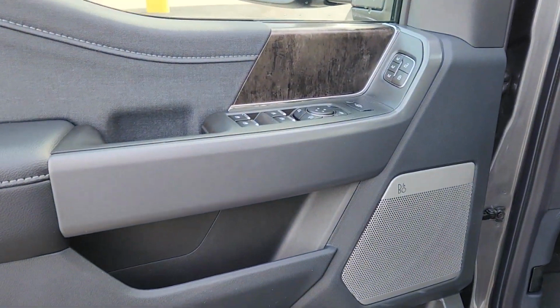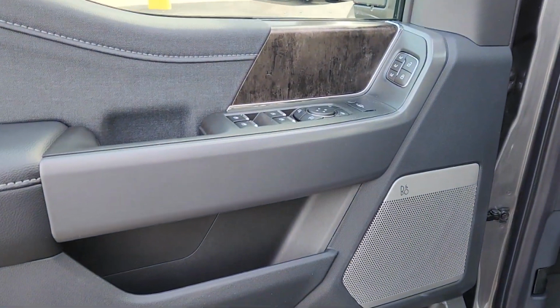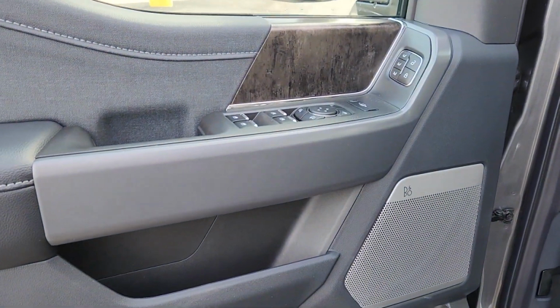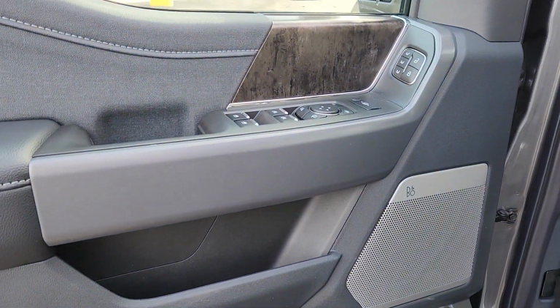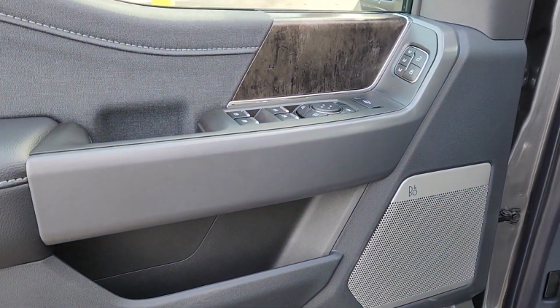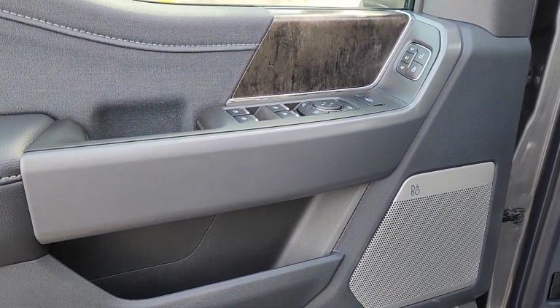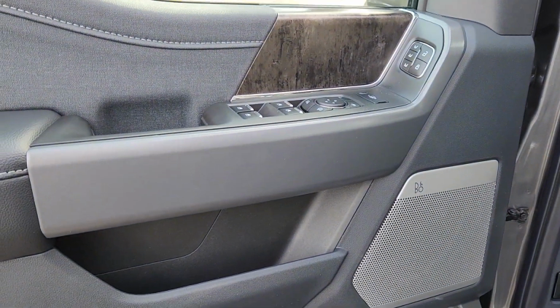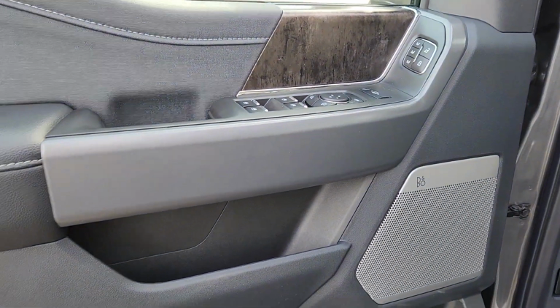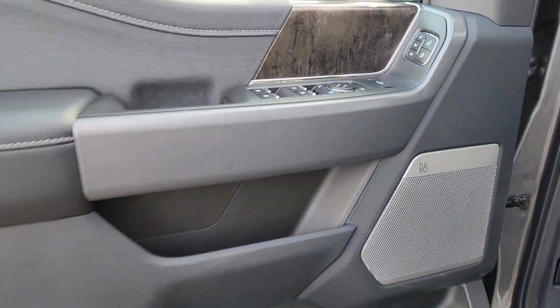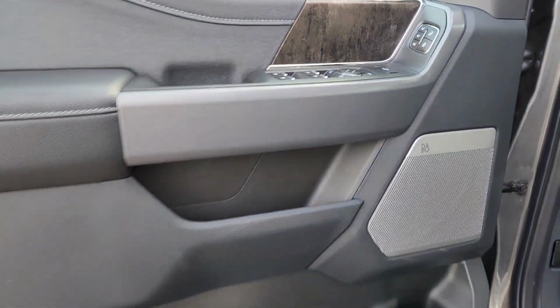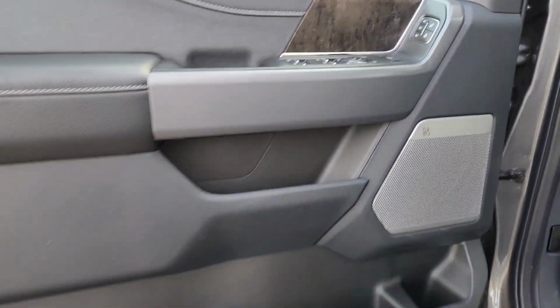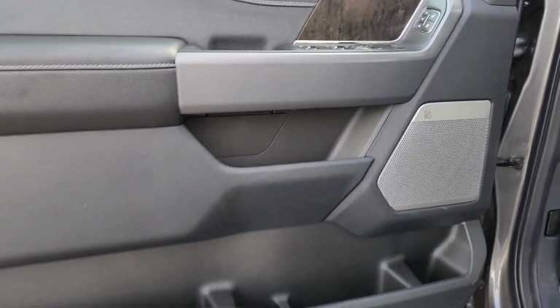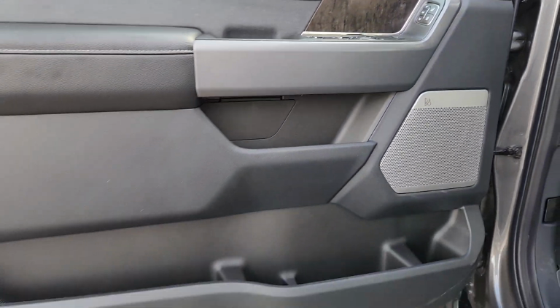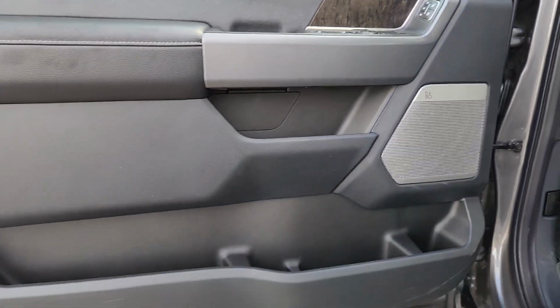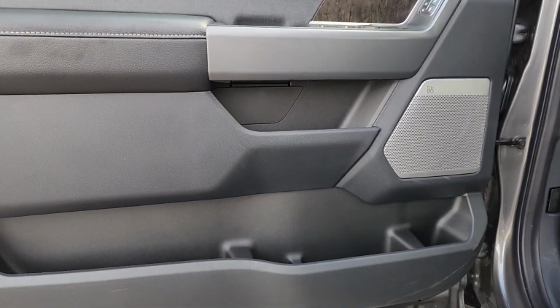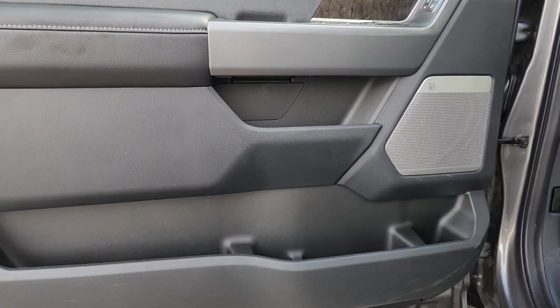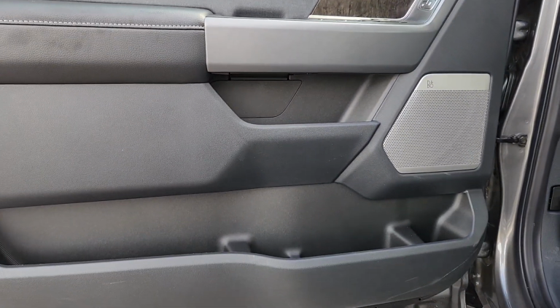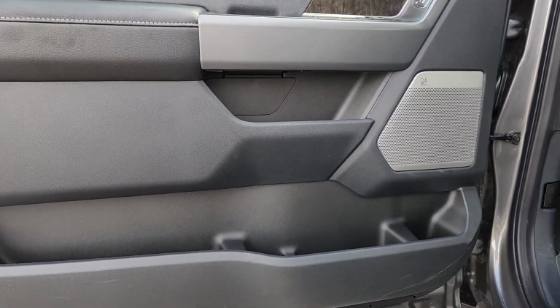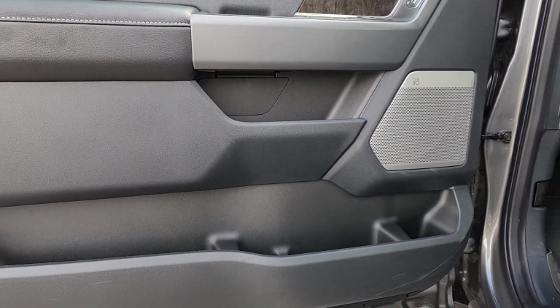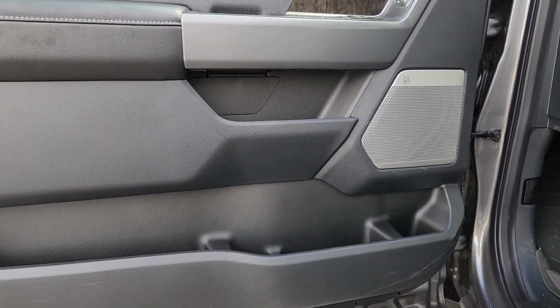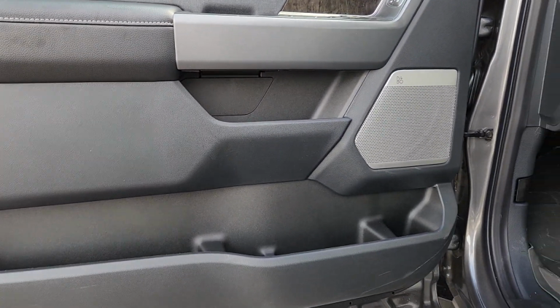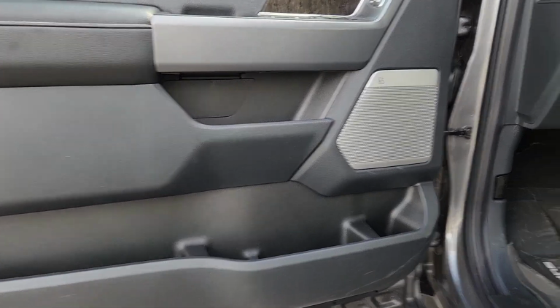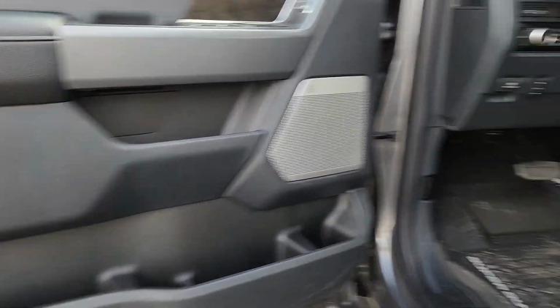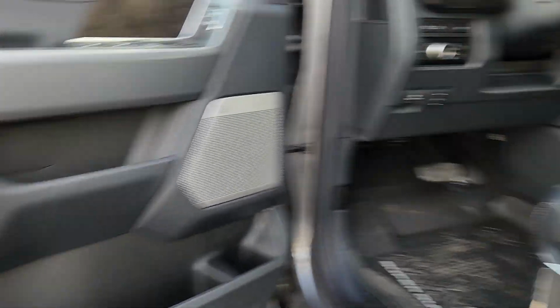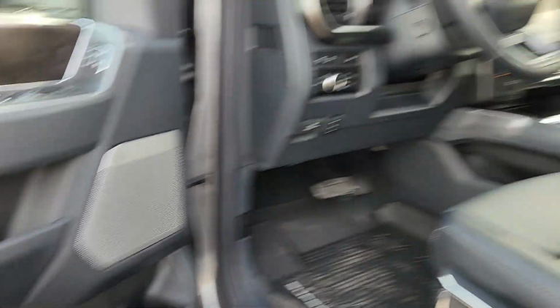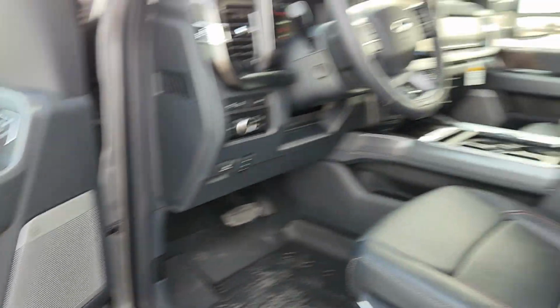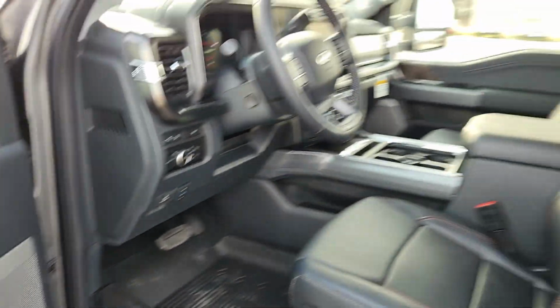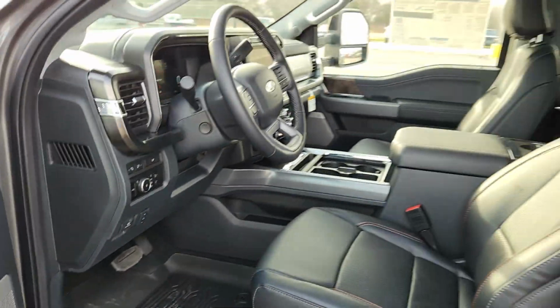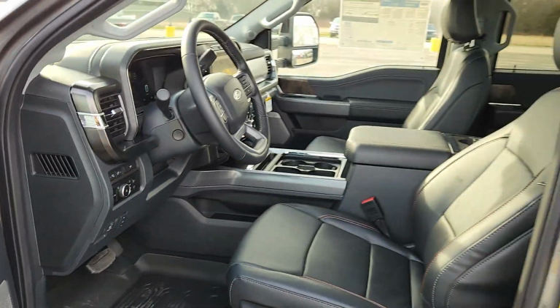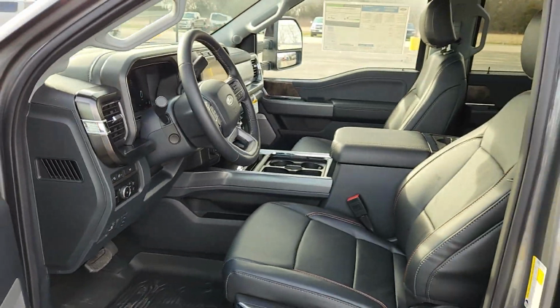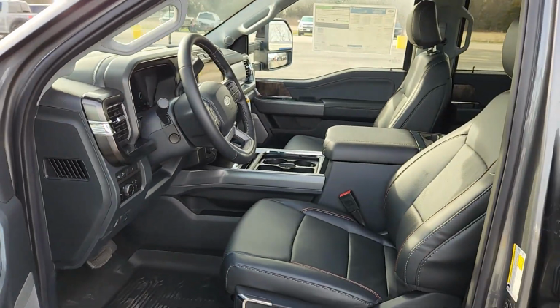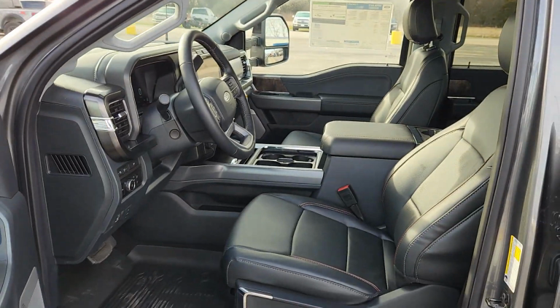Also included: intelligent auto on/off high beams, keyless entry, navigation system, cooled front seats, and a premium sound system.